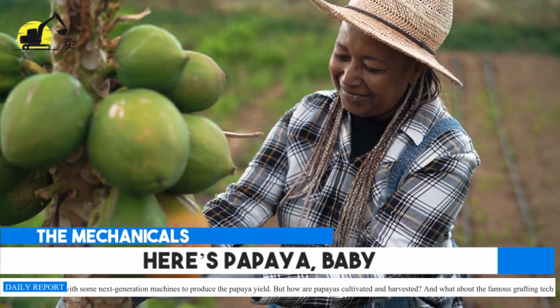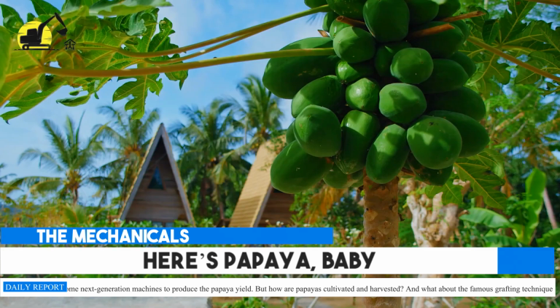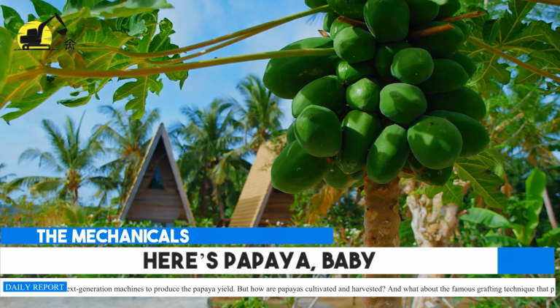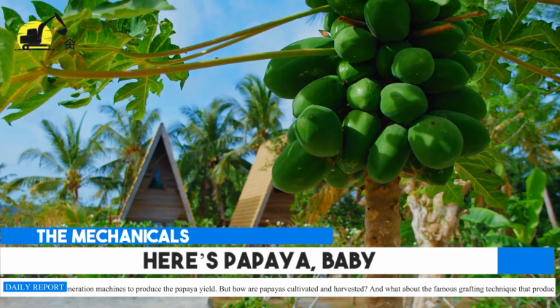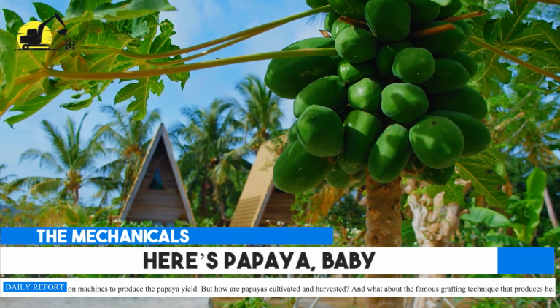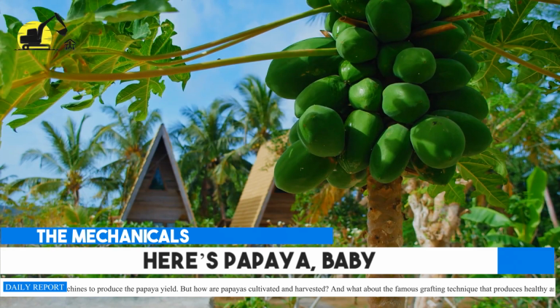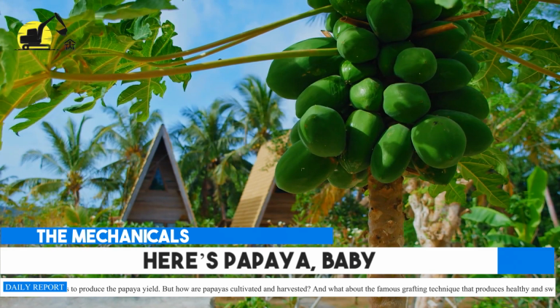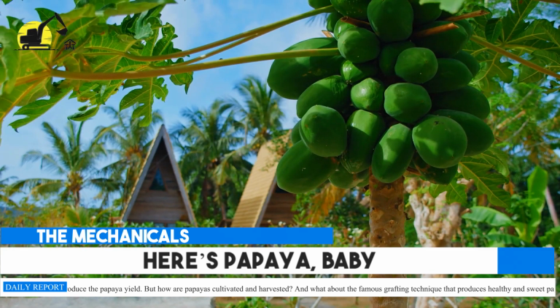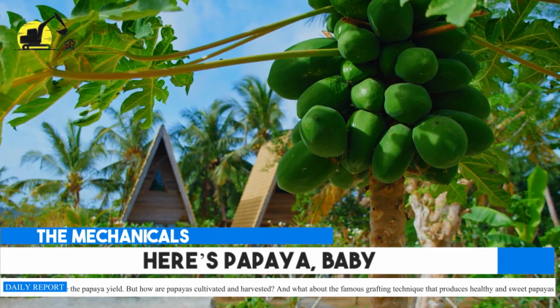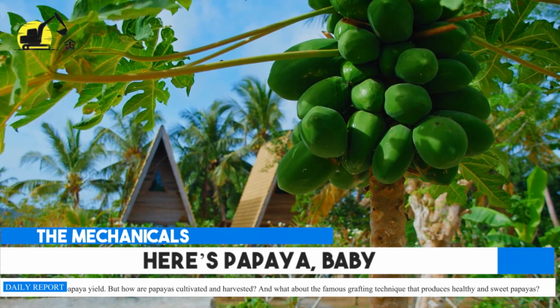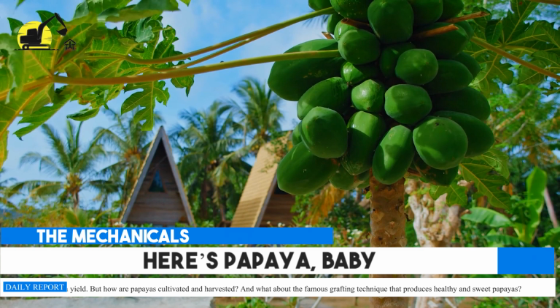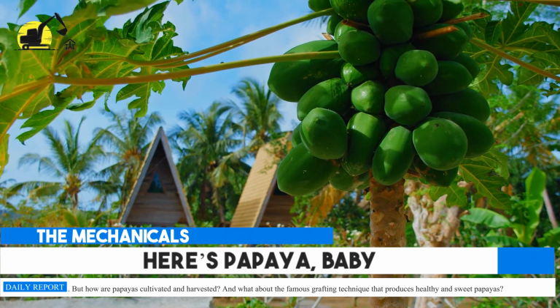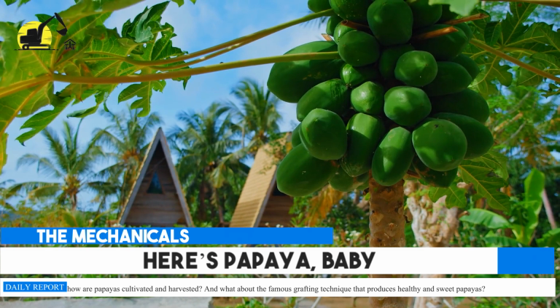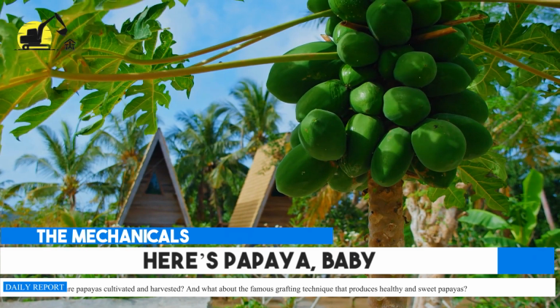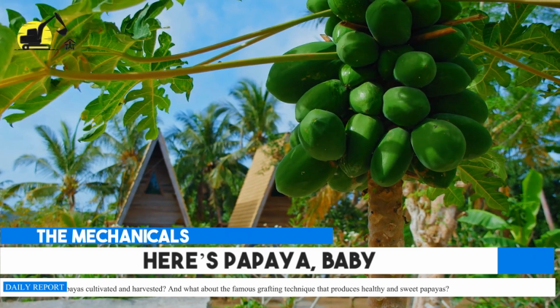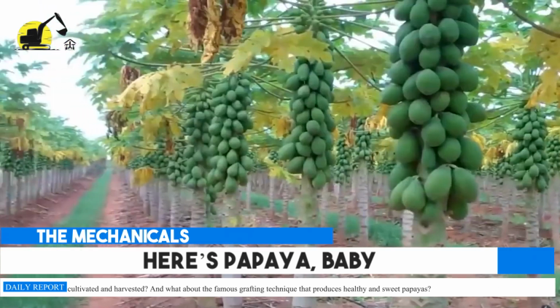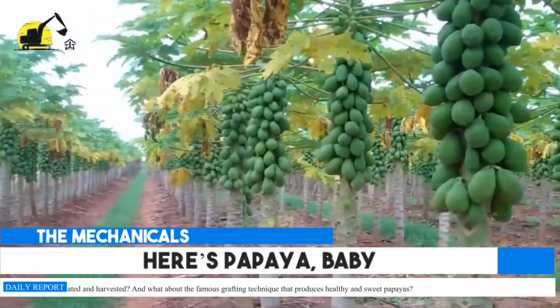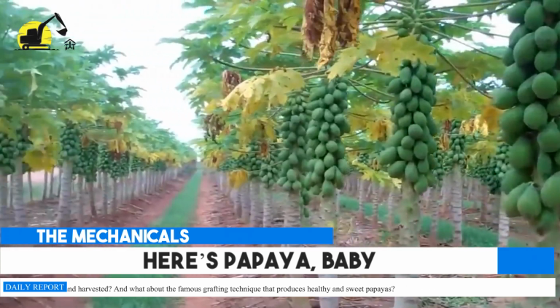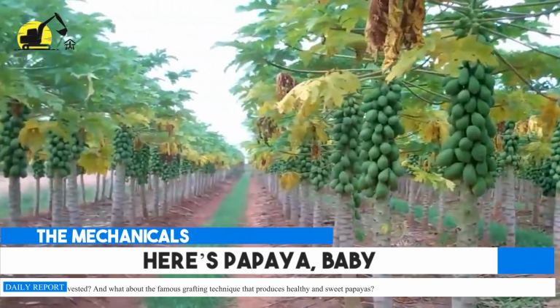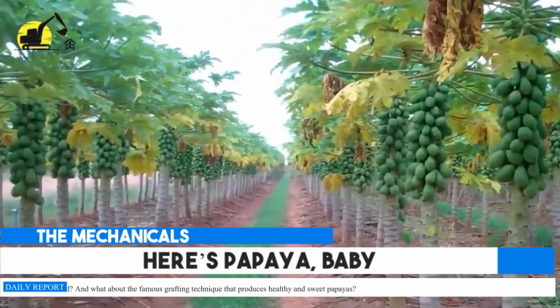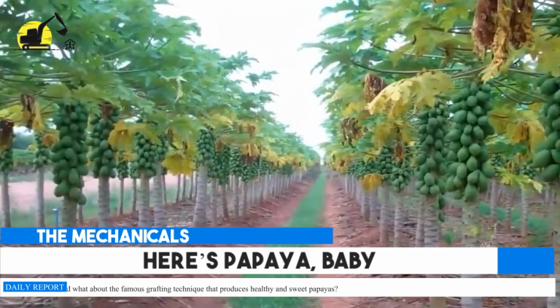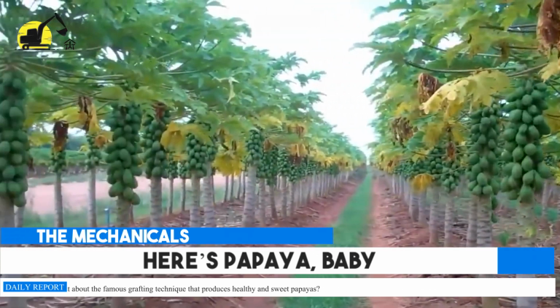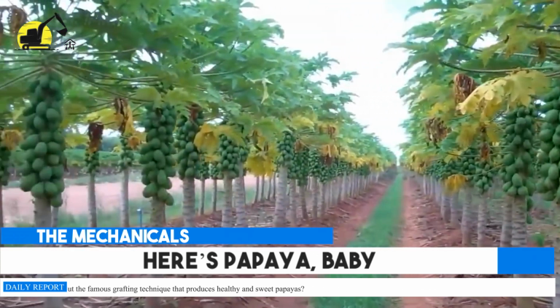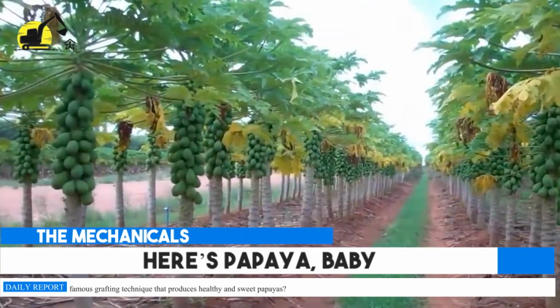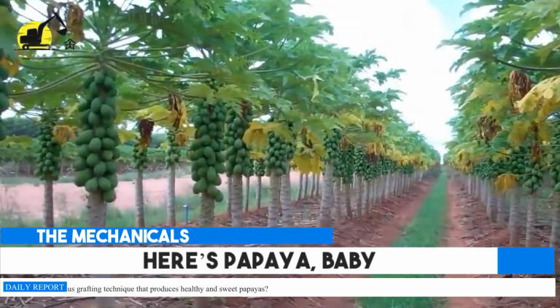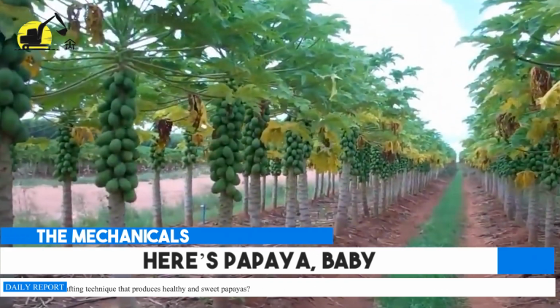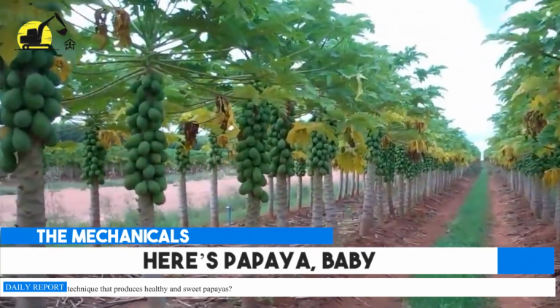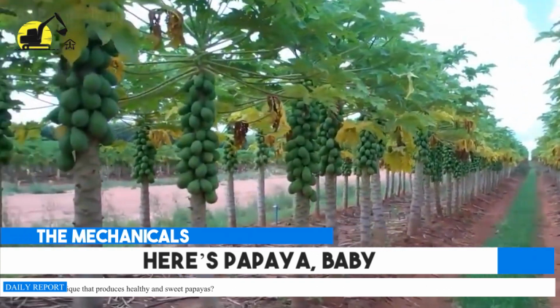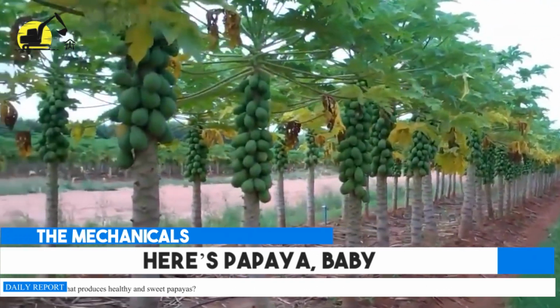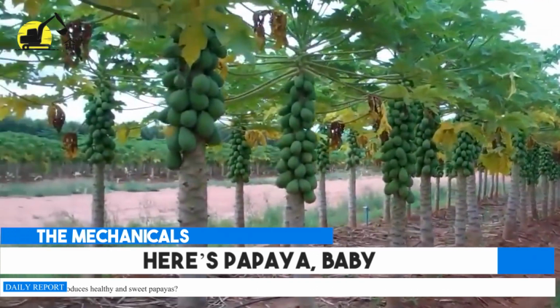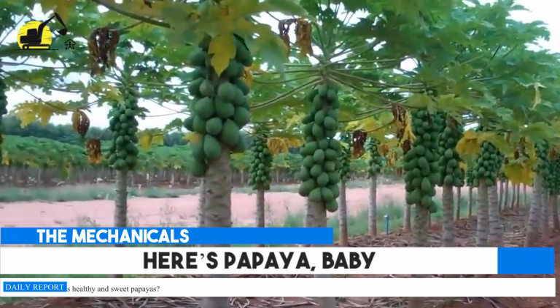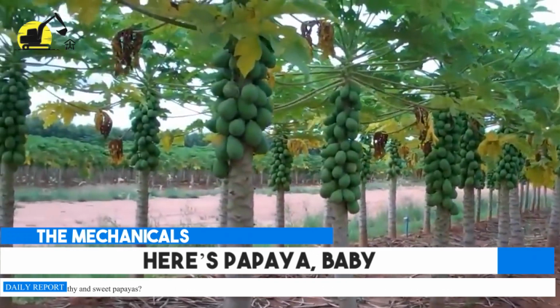But how are papayas cultivated and harvested? And what about the famous grafting technique that produces healthy and sweet papayas?